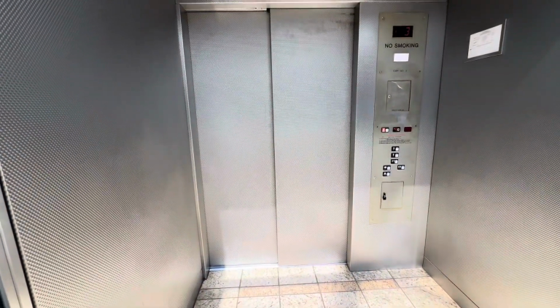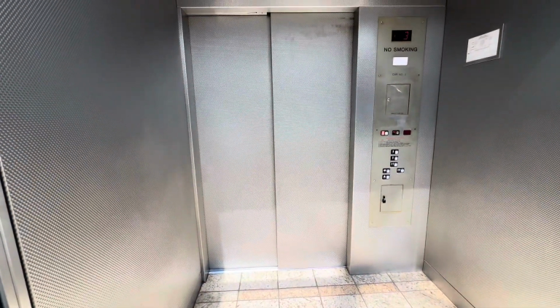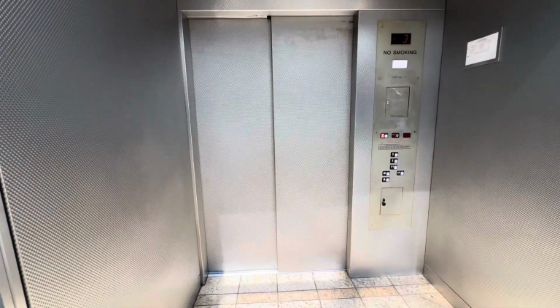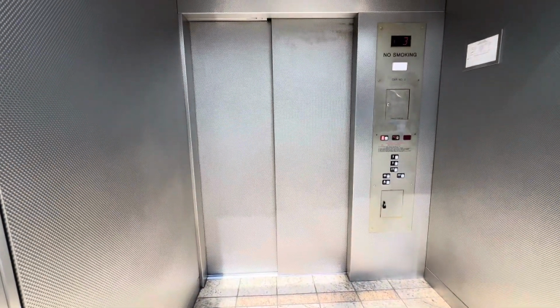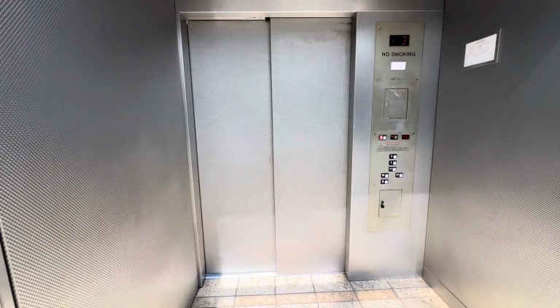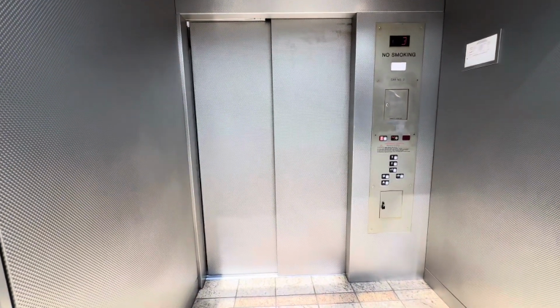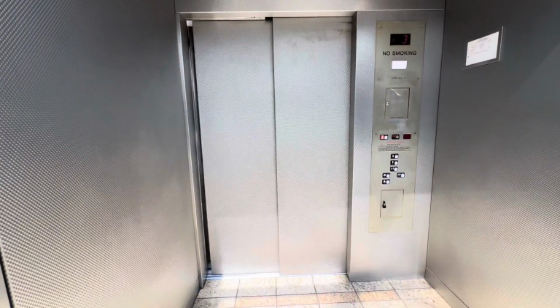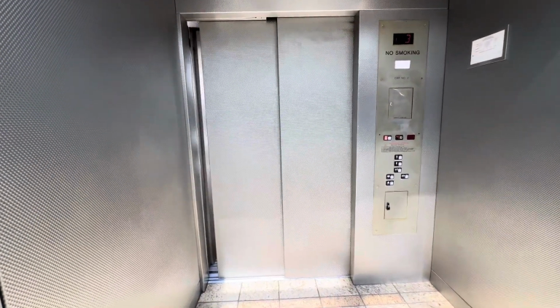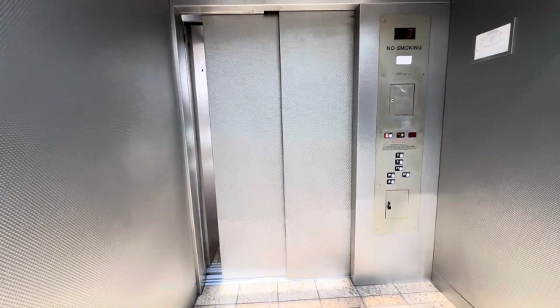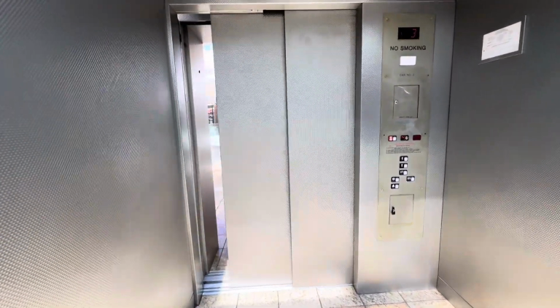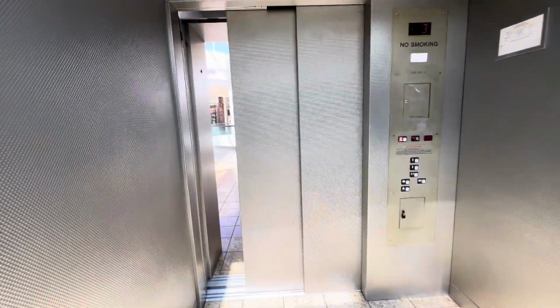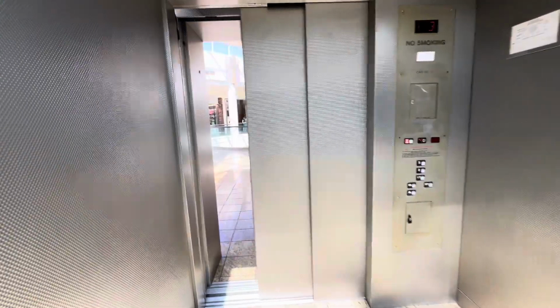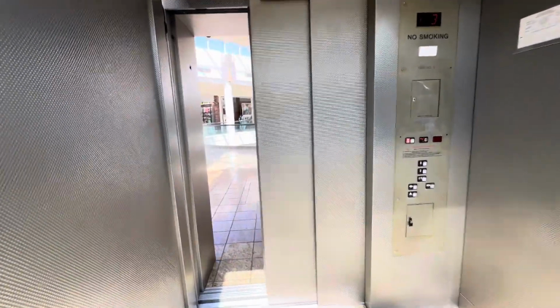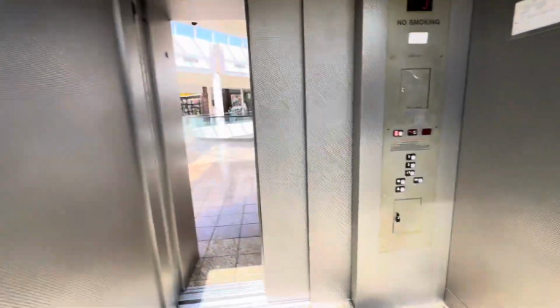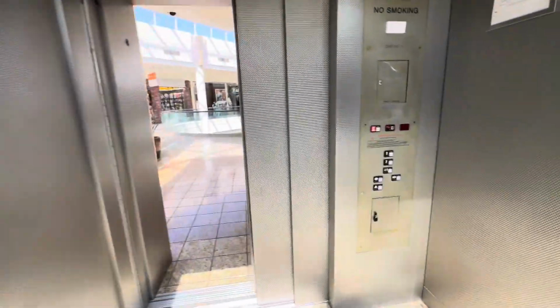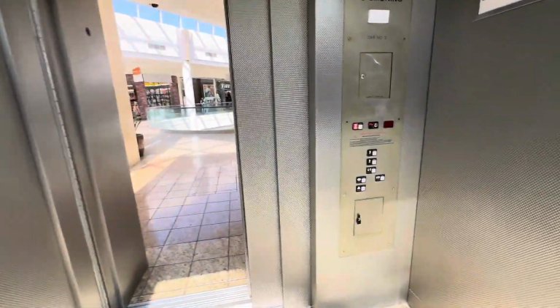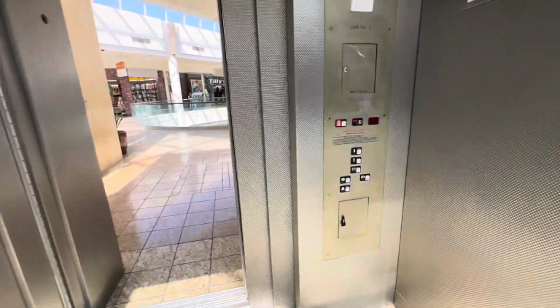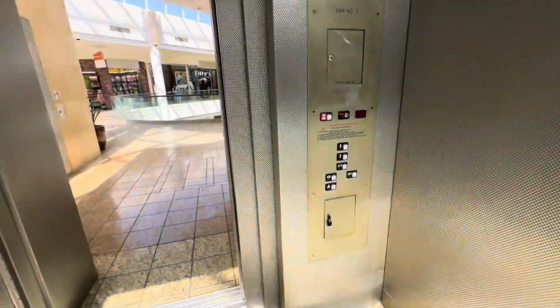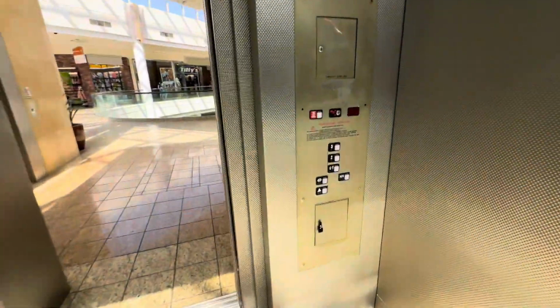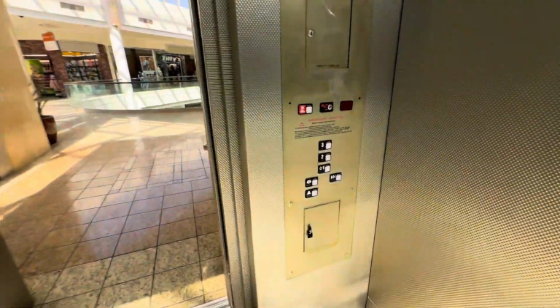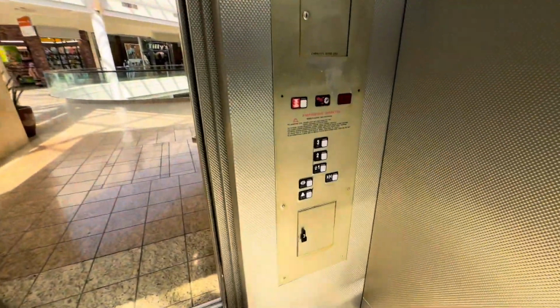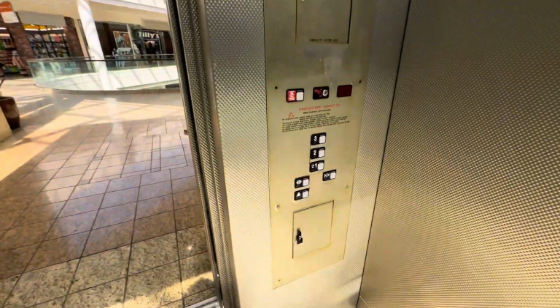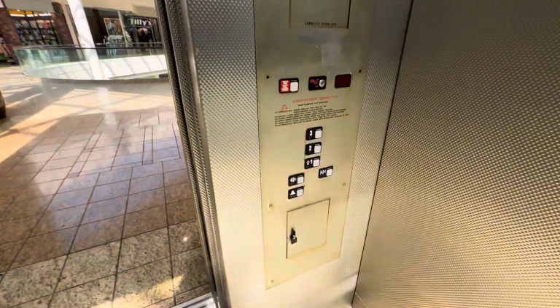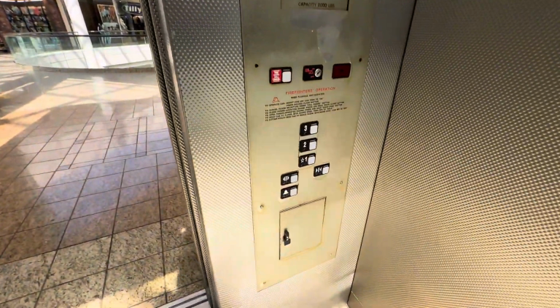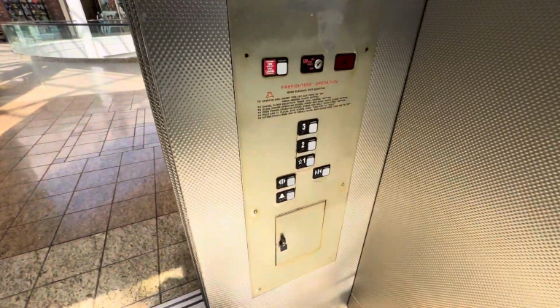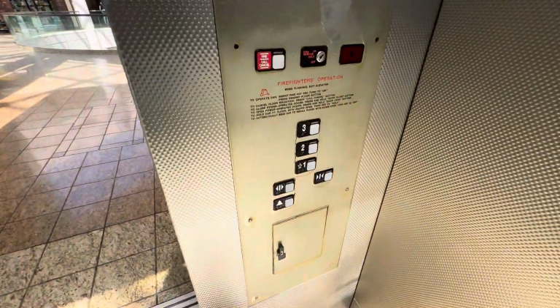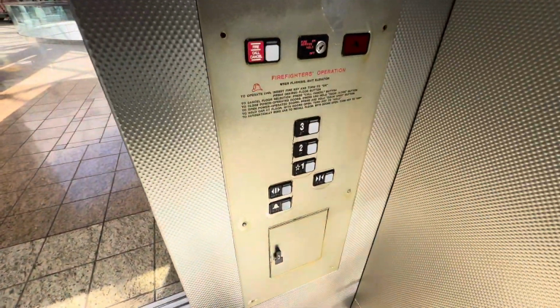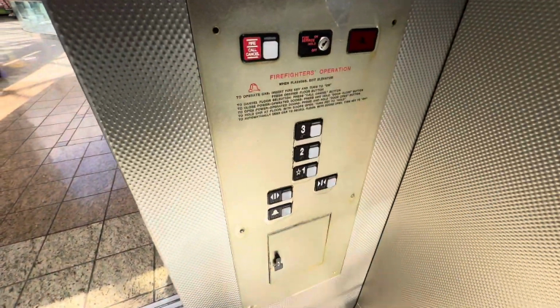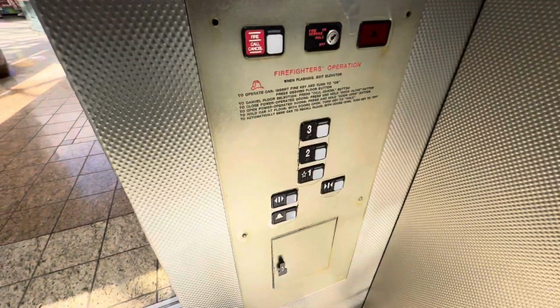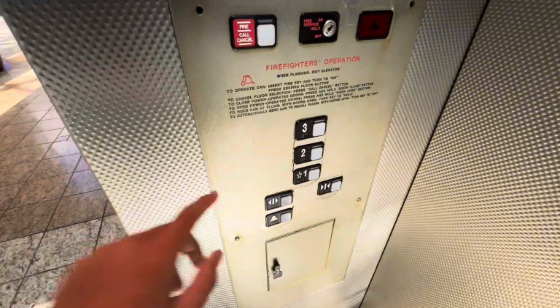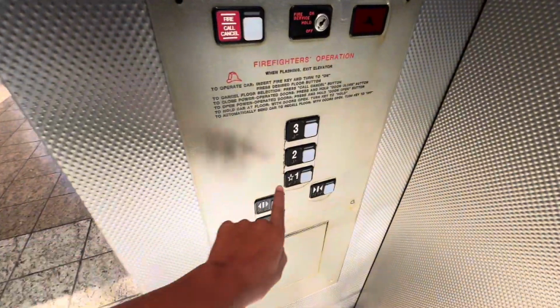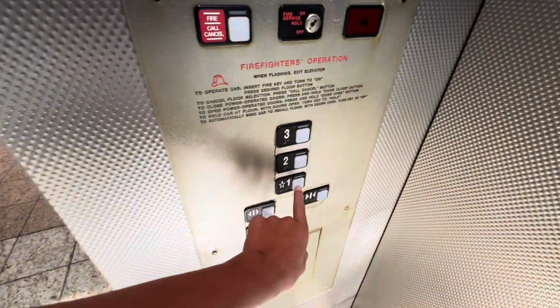This actually is a nice mall. Let's get the alarm.